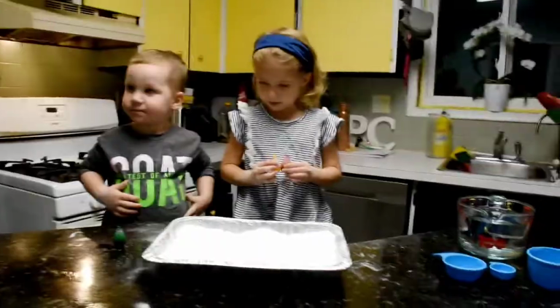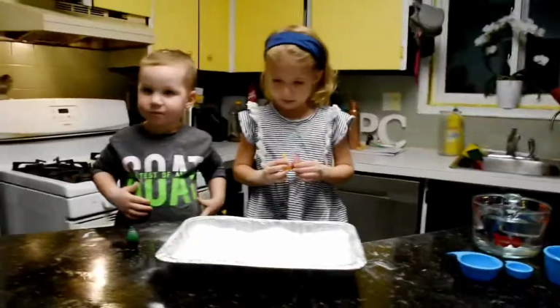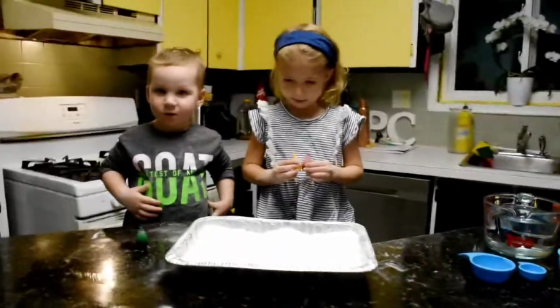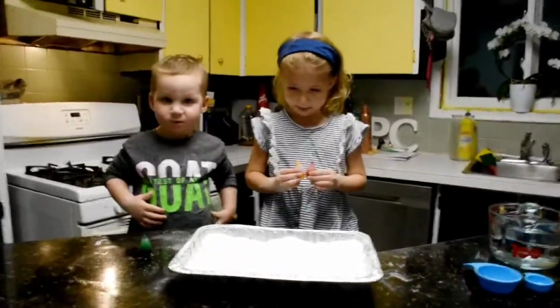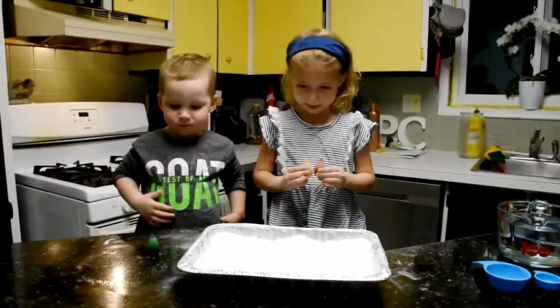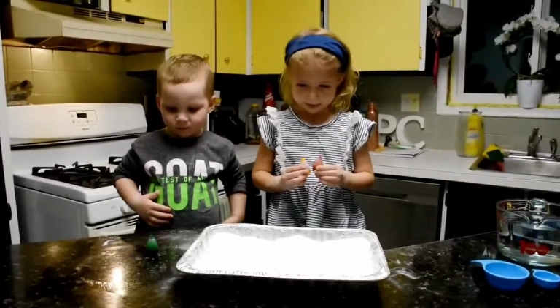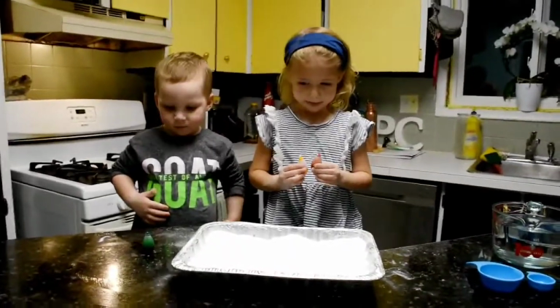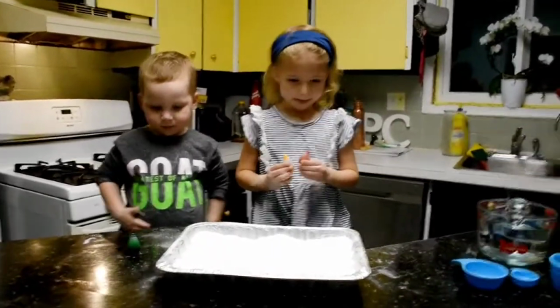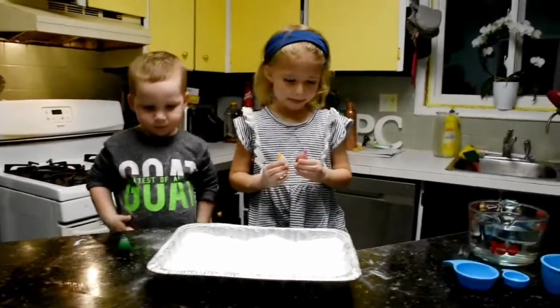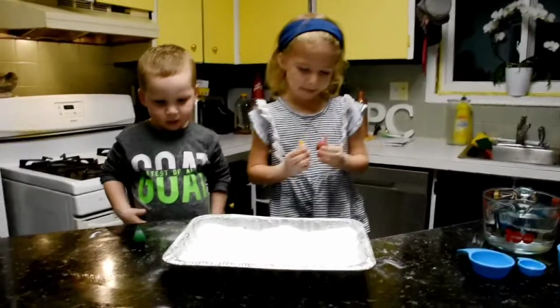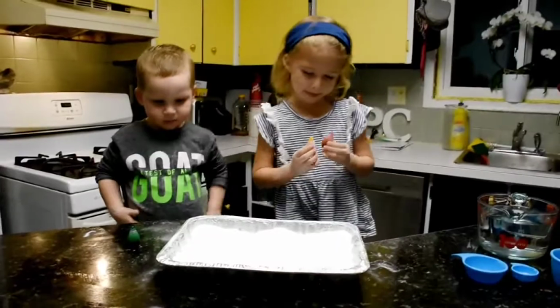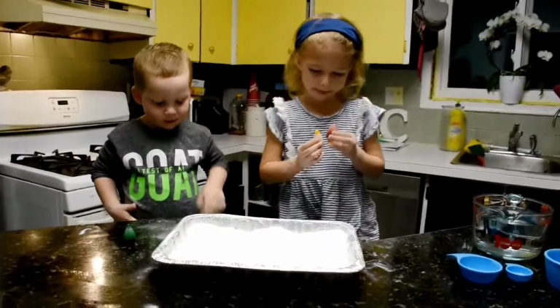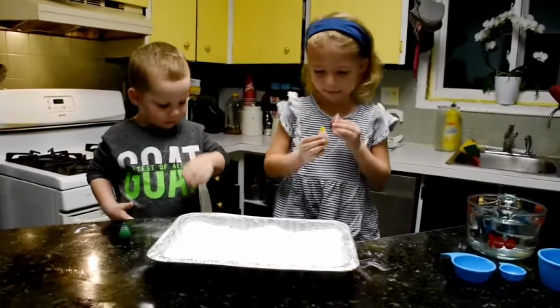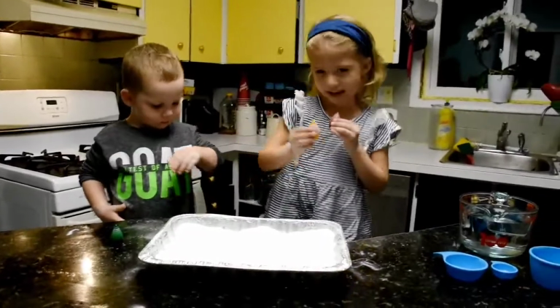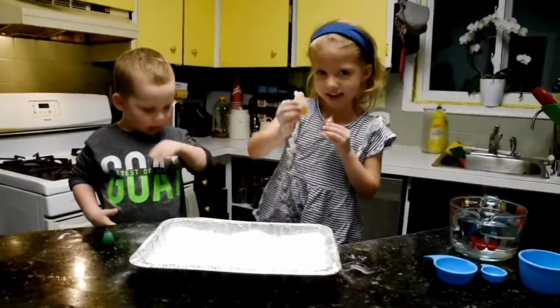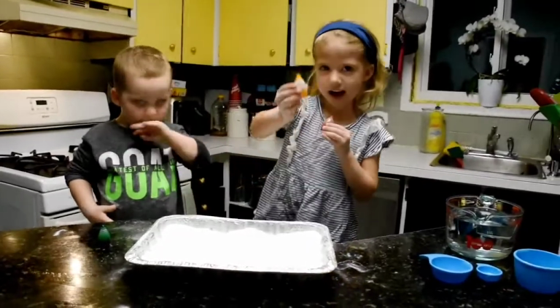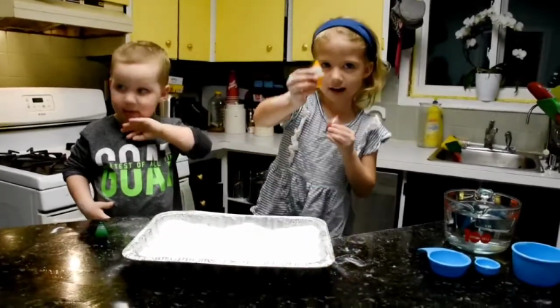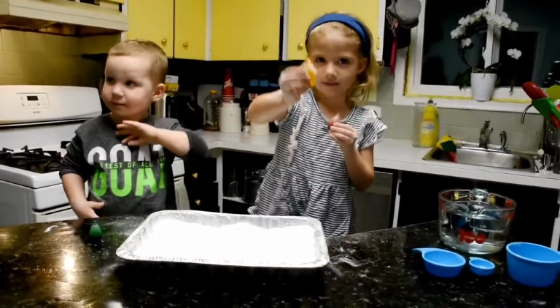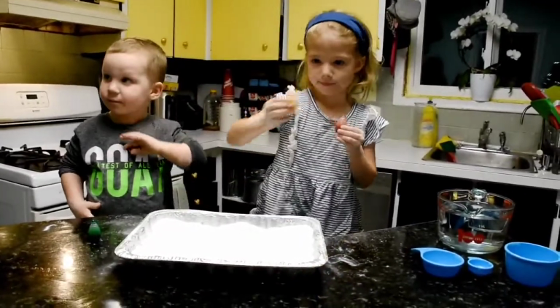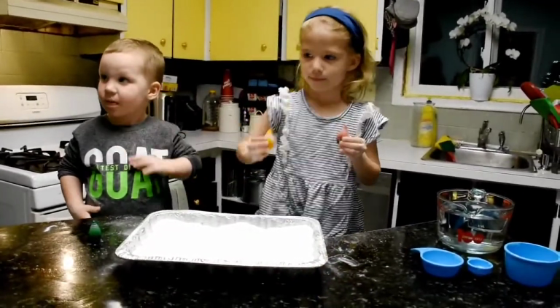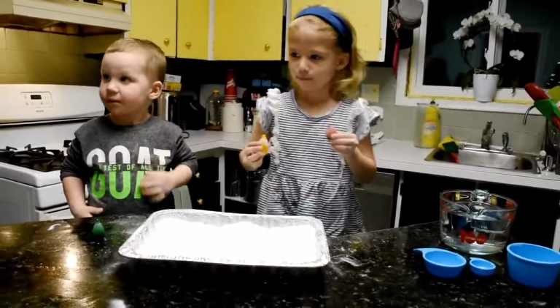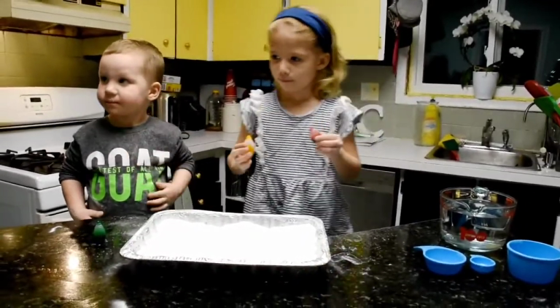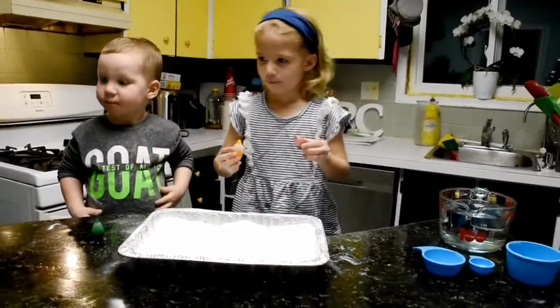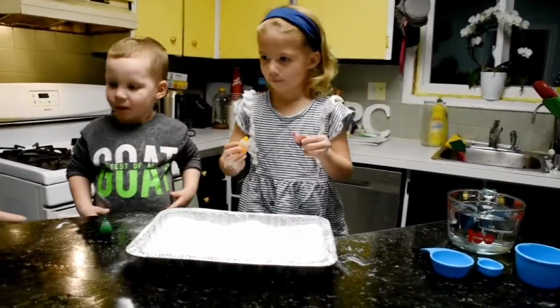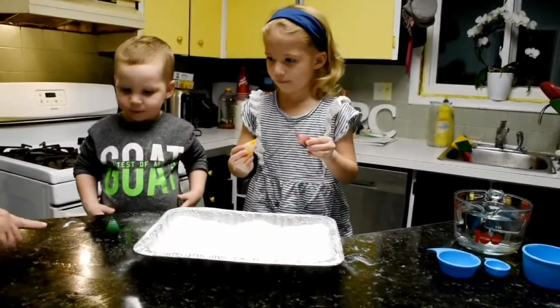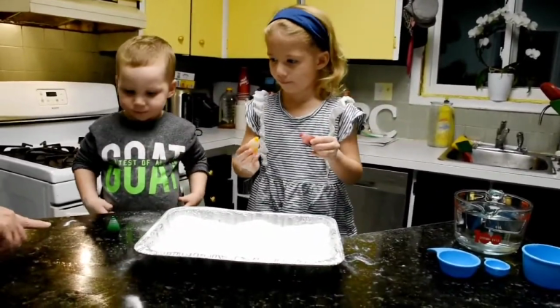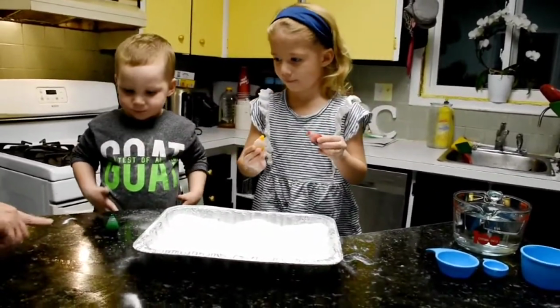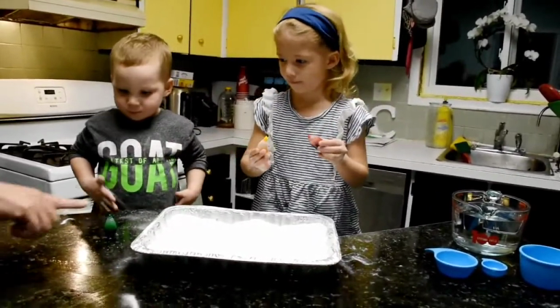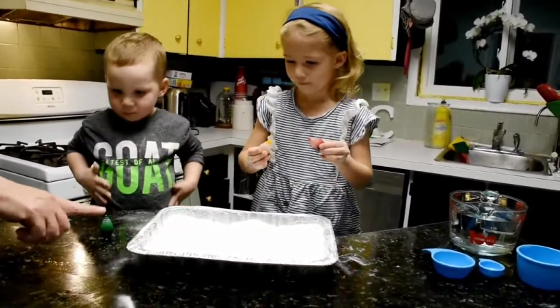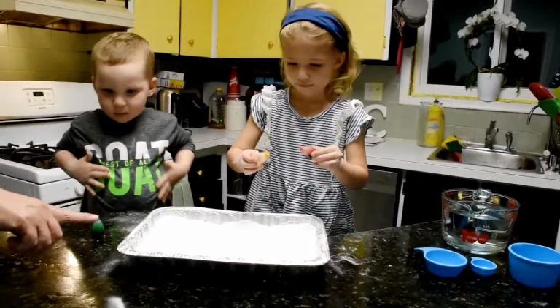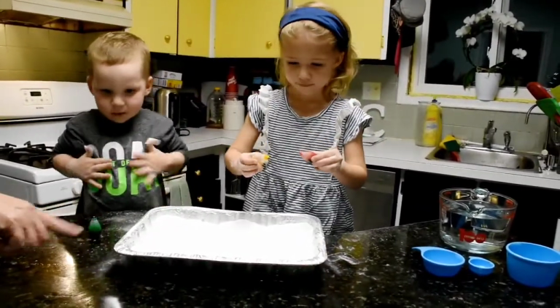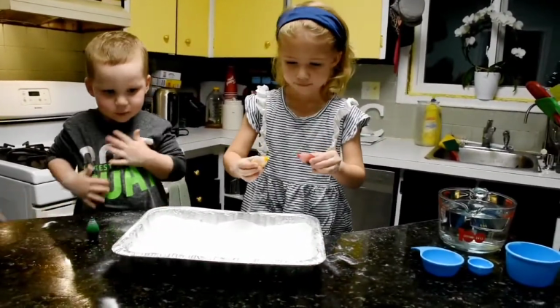And now we're going to add some food coloring. So go ahead — squirt the food coloring into the pan.